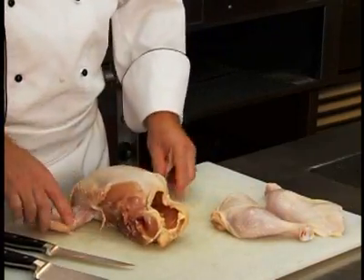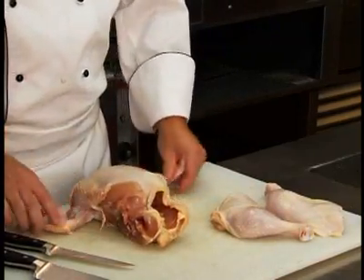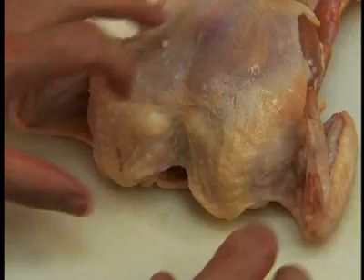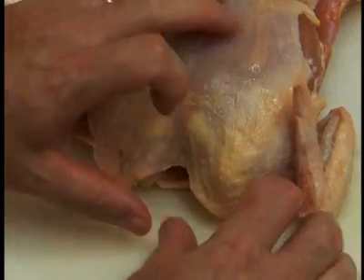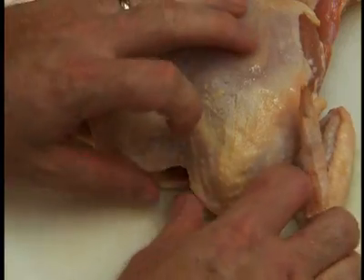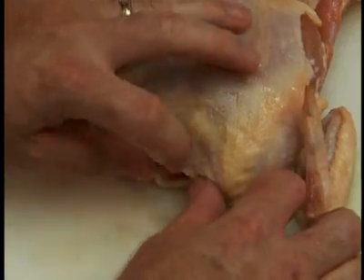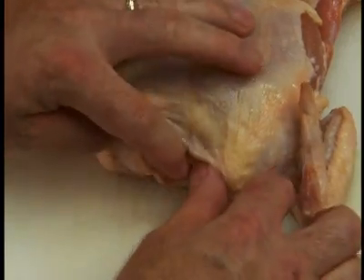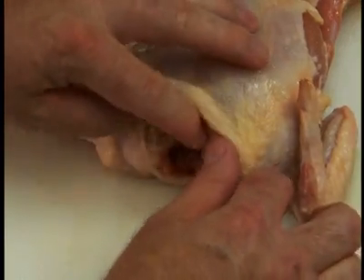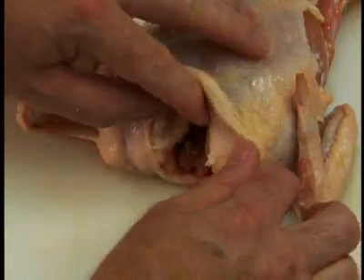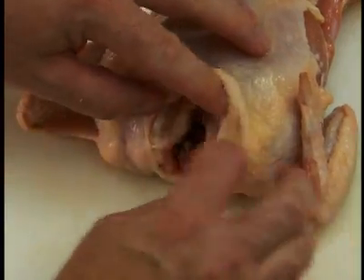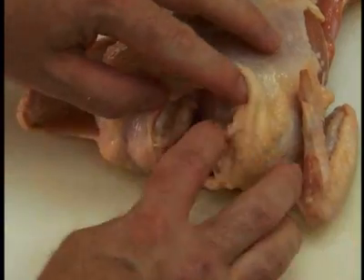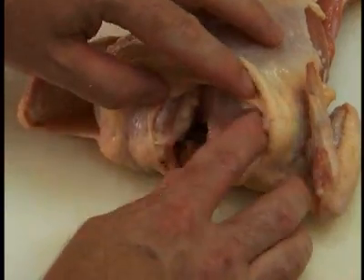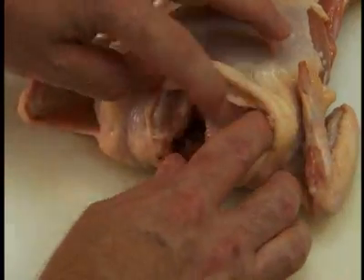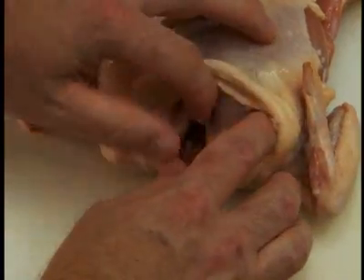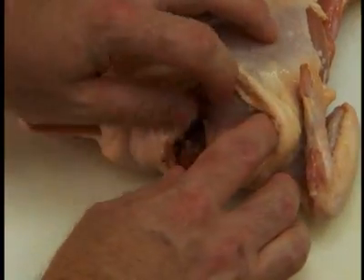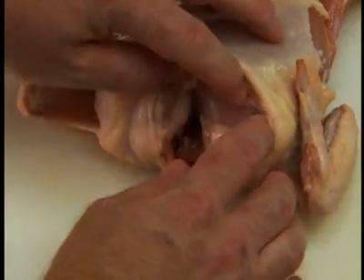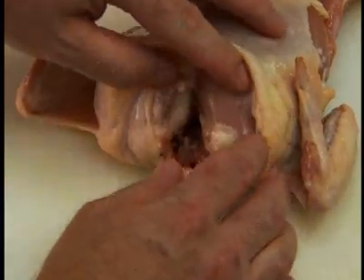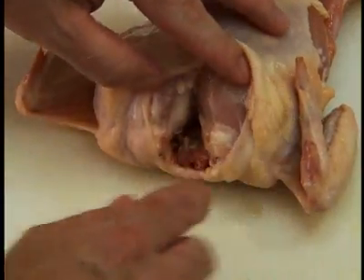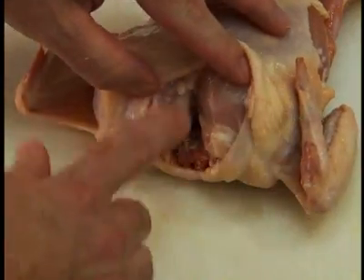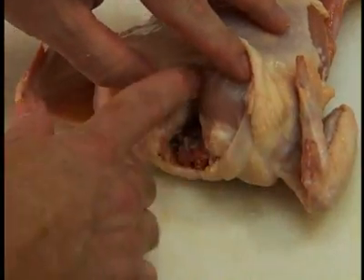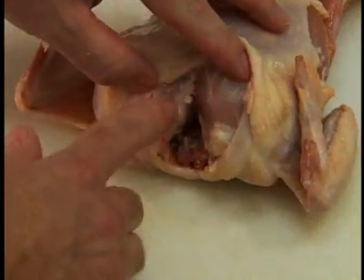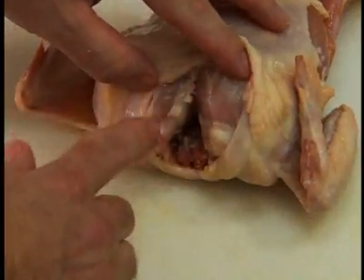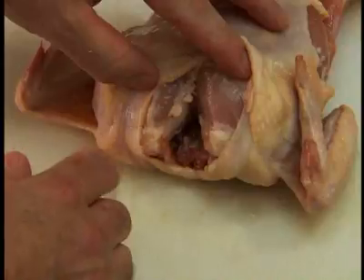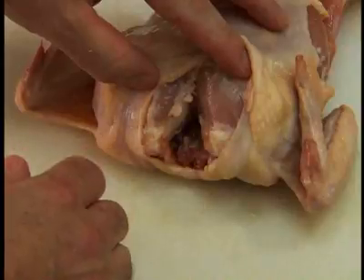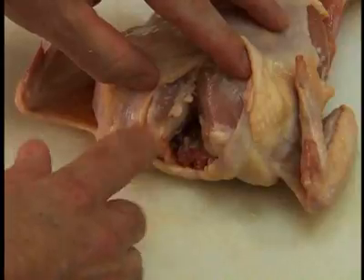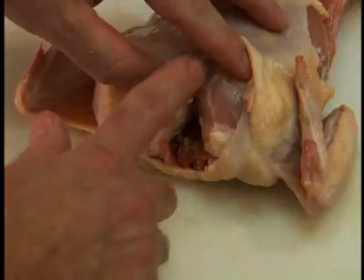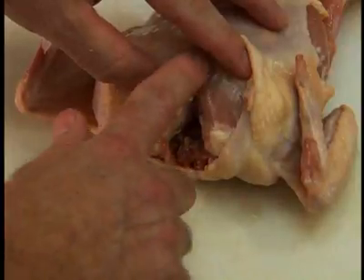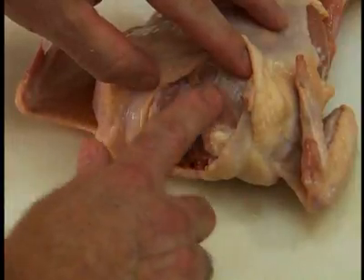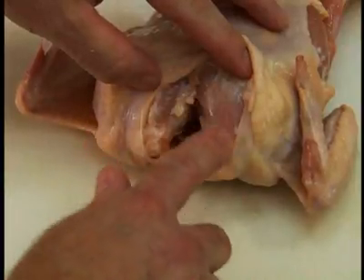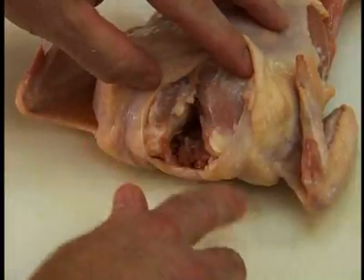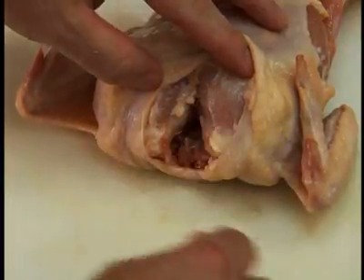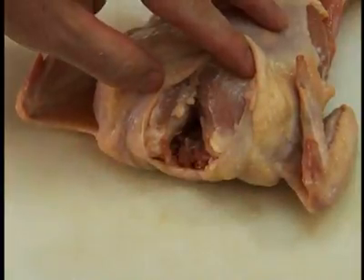Place the bird on its back, locate the wishbone, and trim around it to remove it.